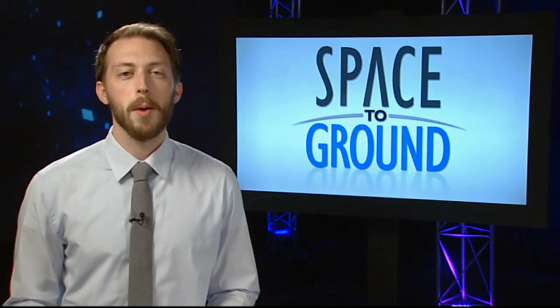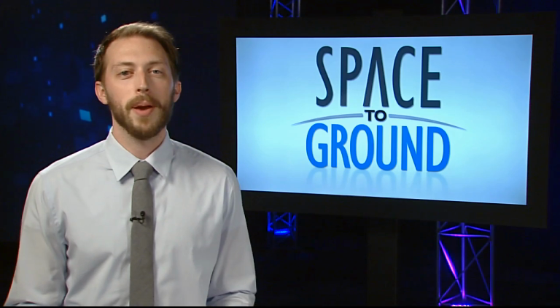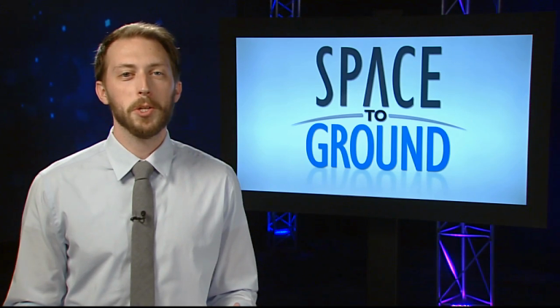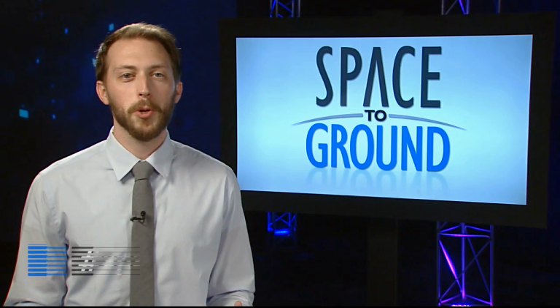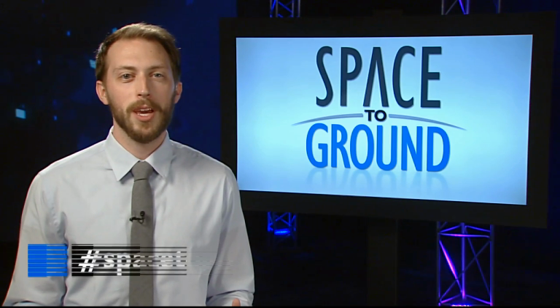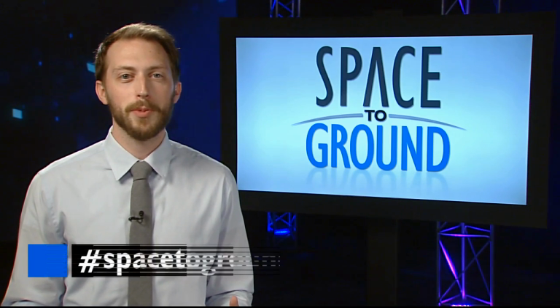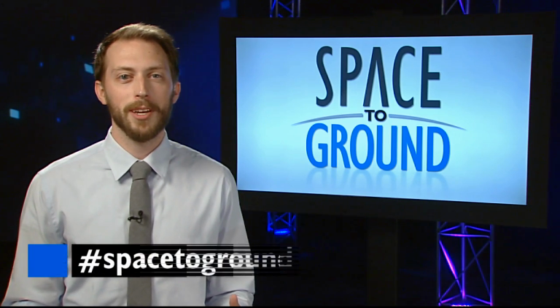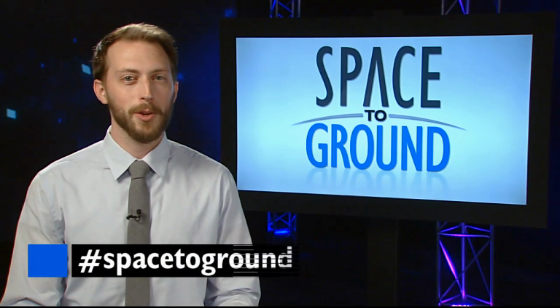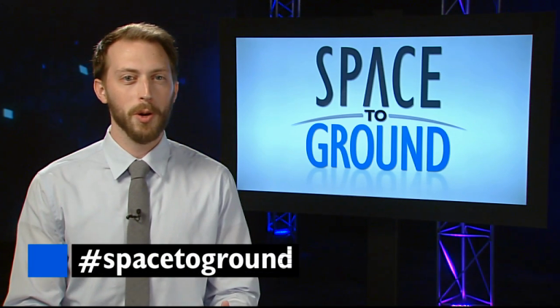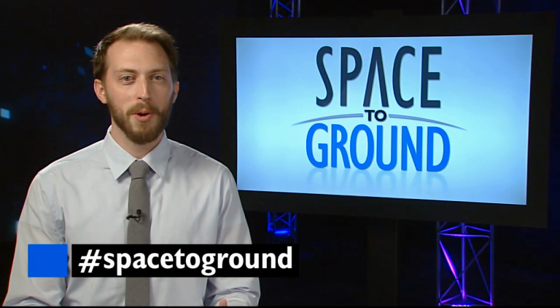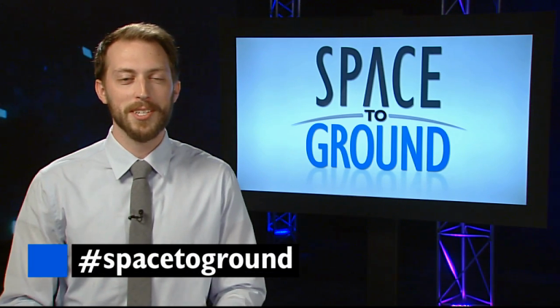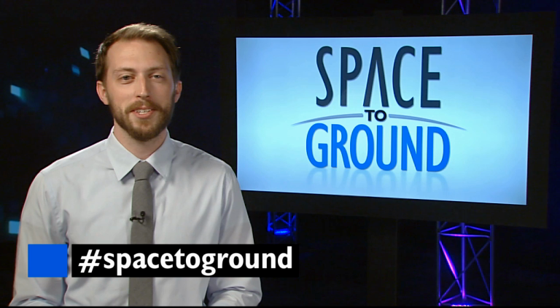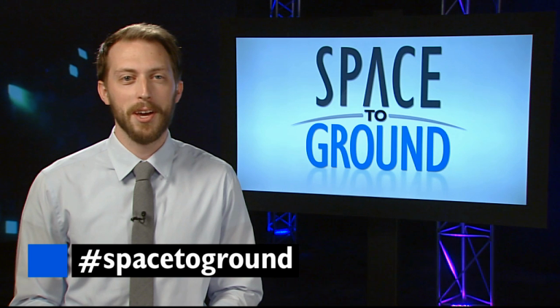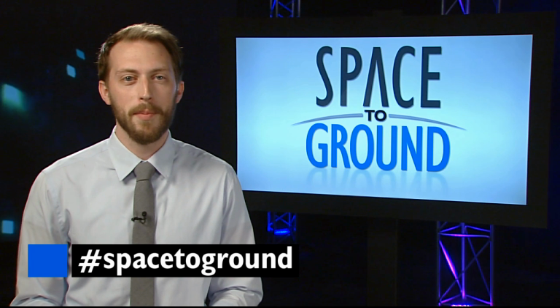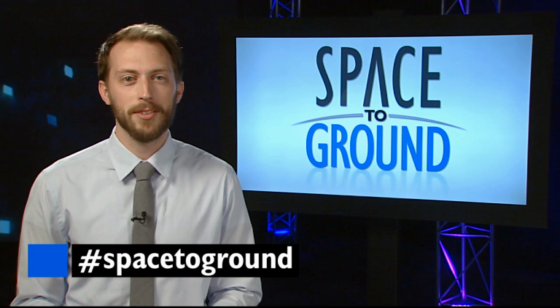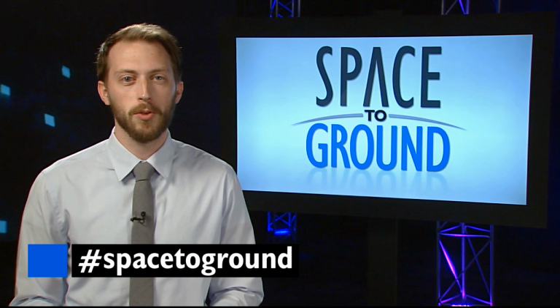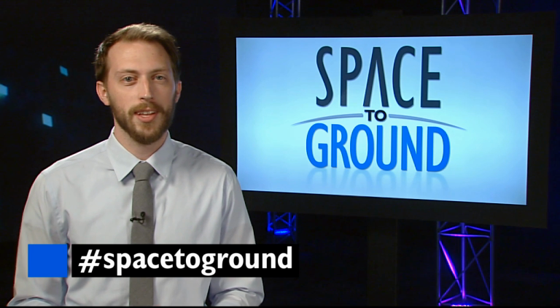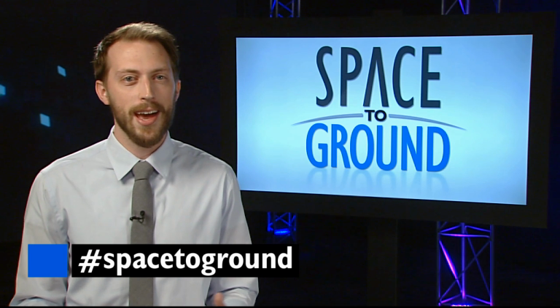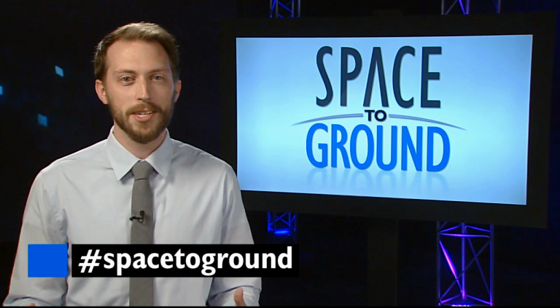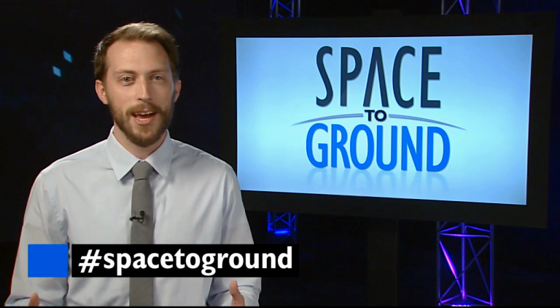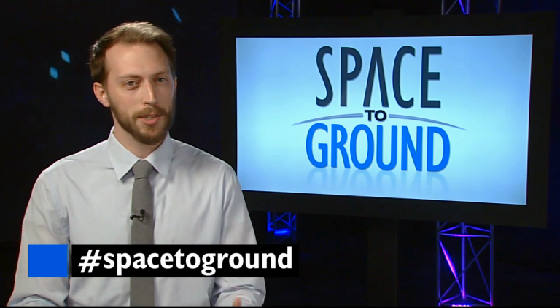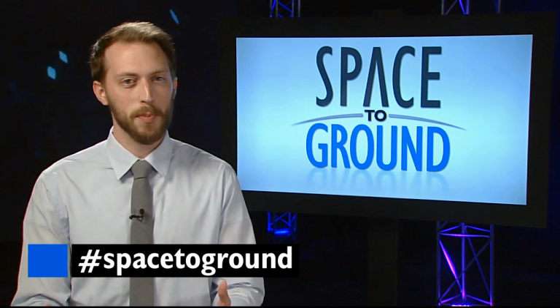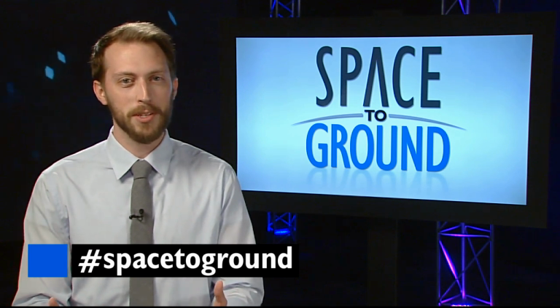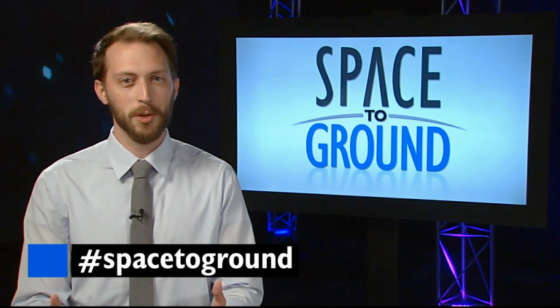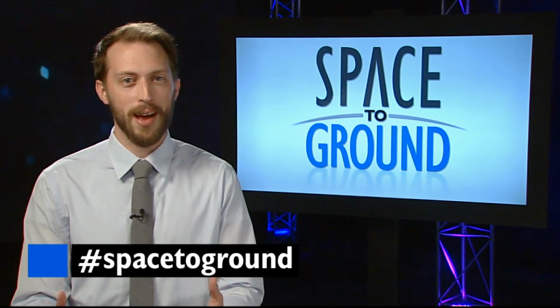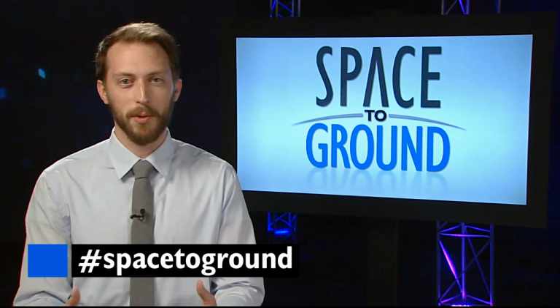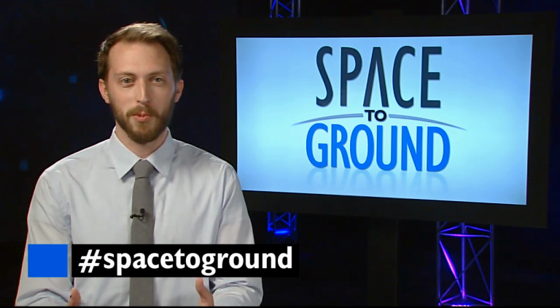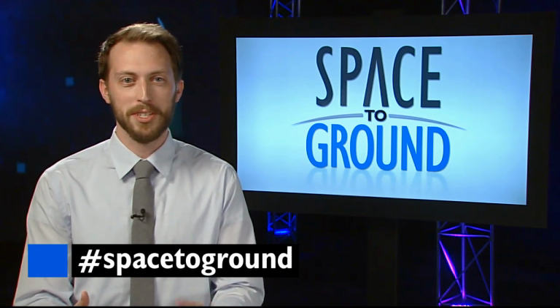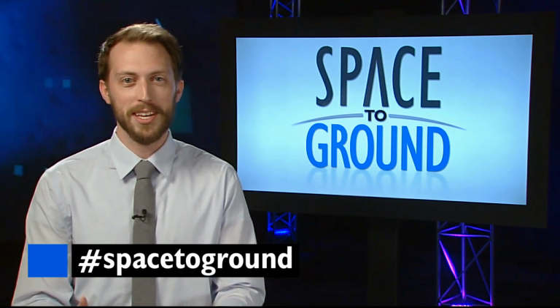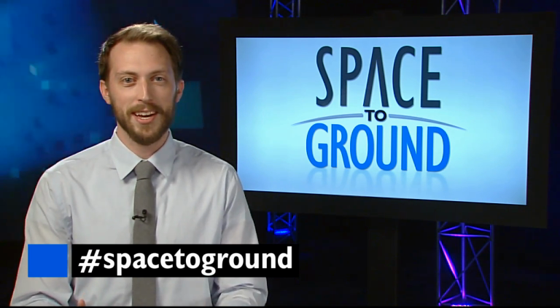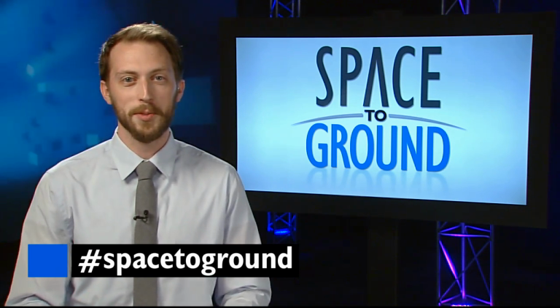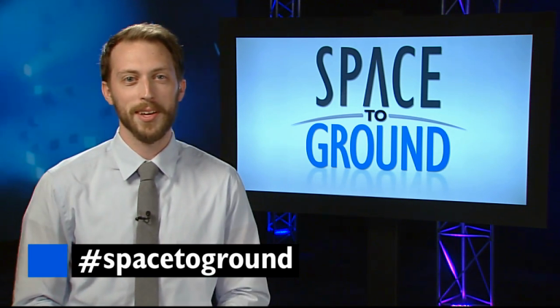Make sure to keep sending your questions and comments using the hashtag Space to Ground. We'll see you next week.